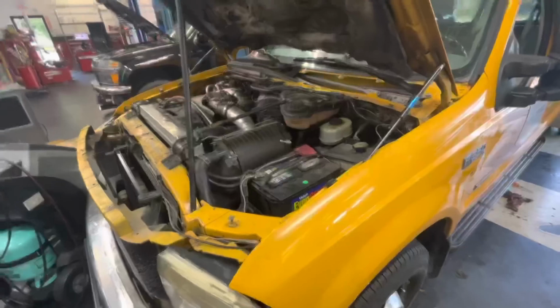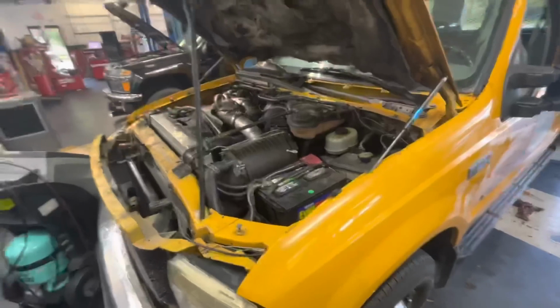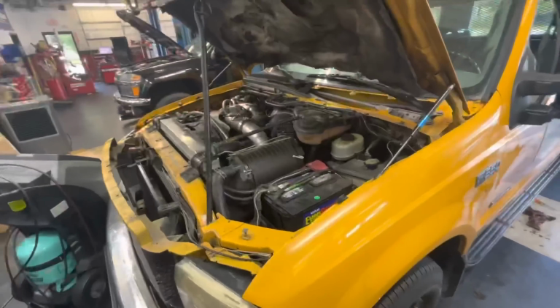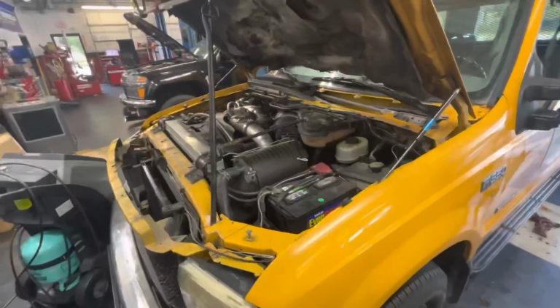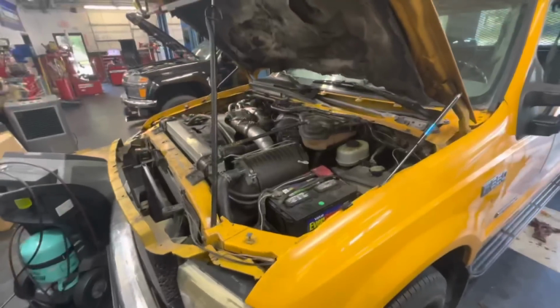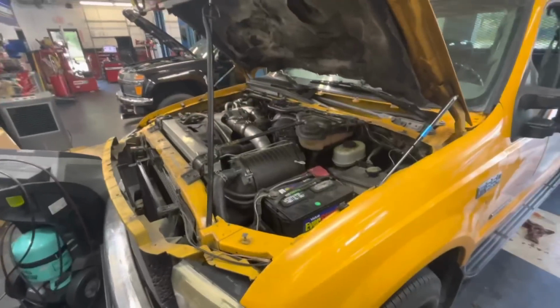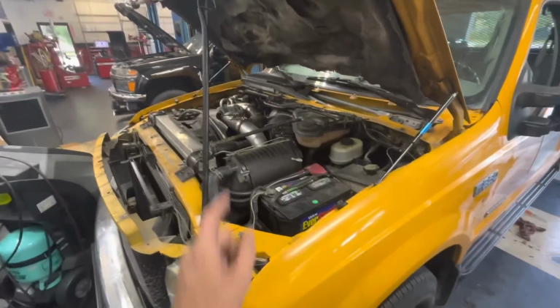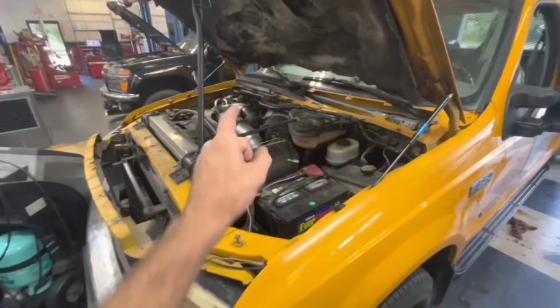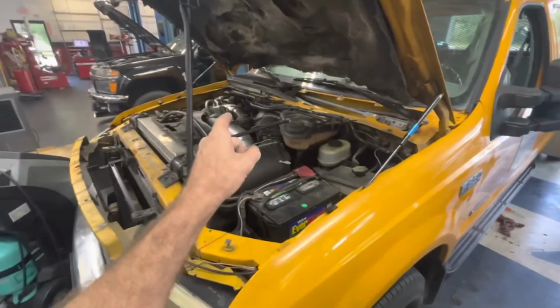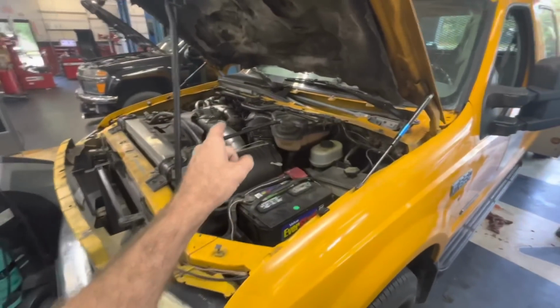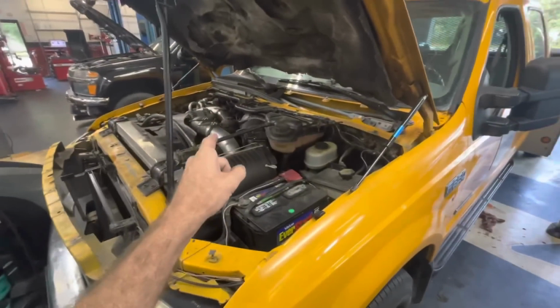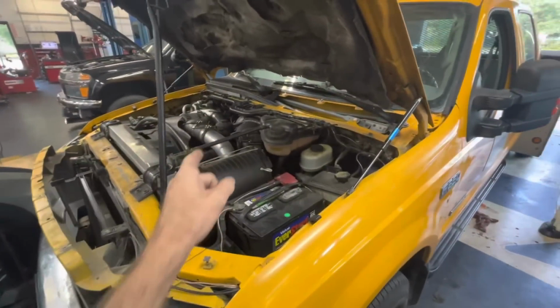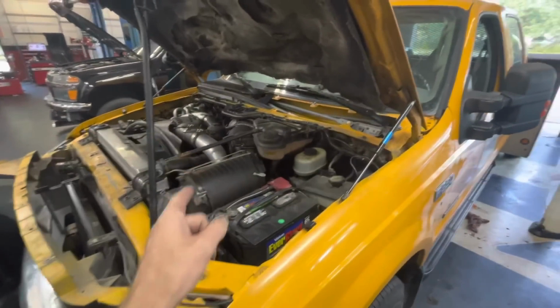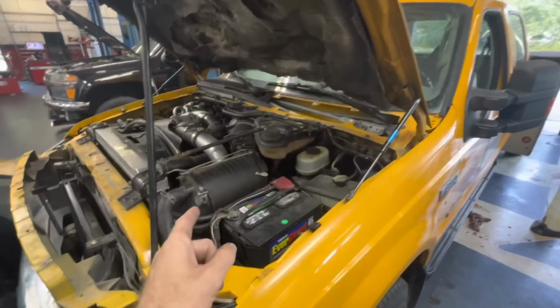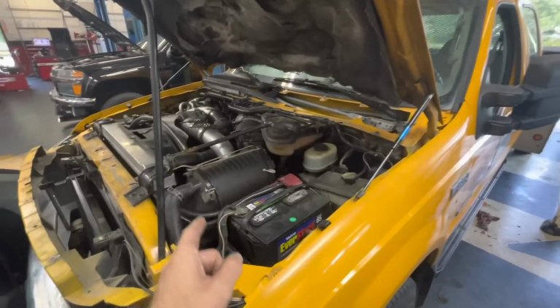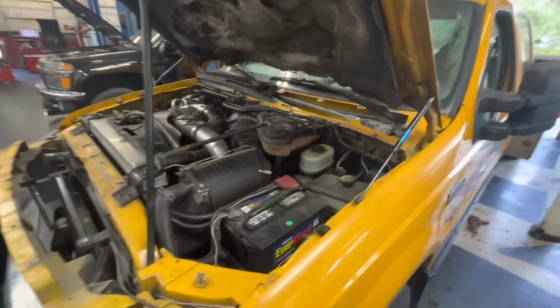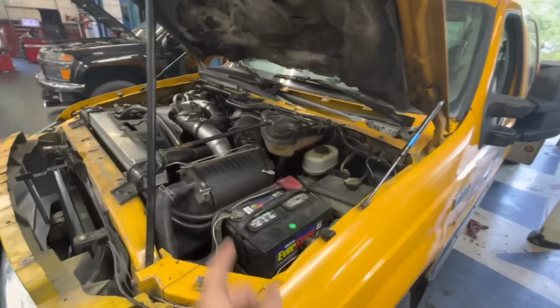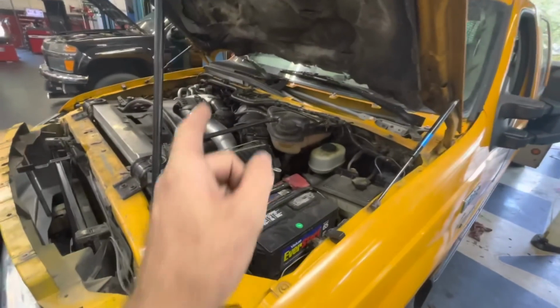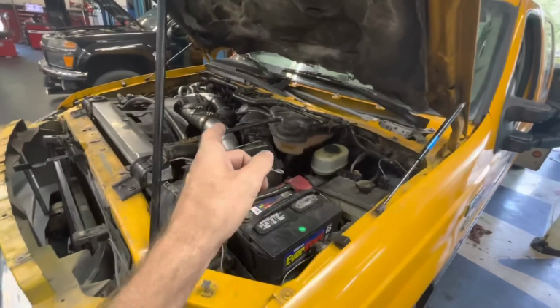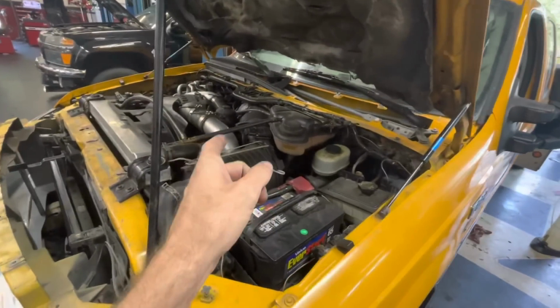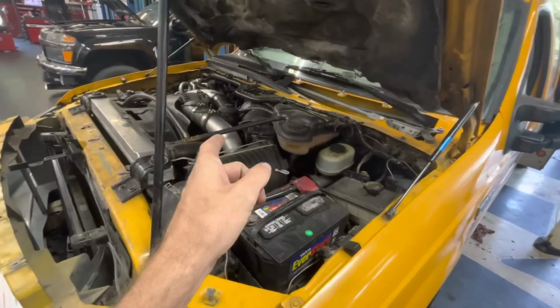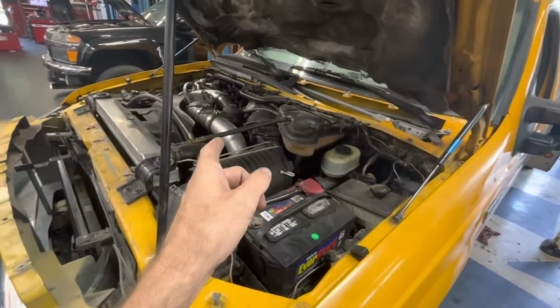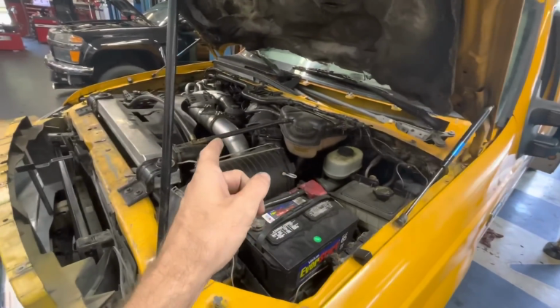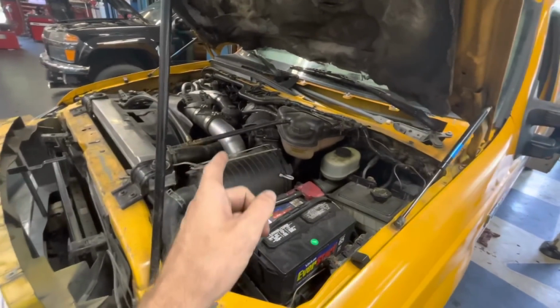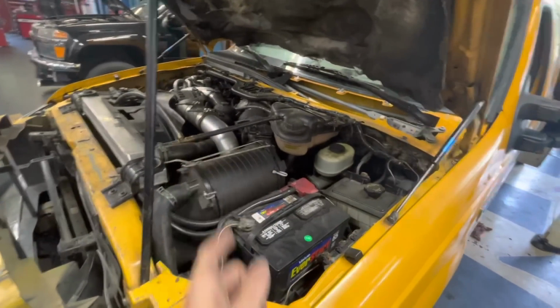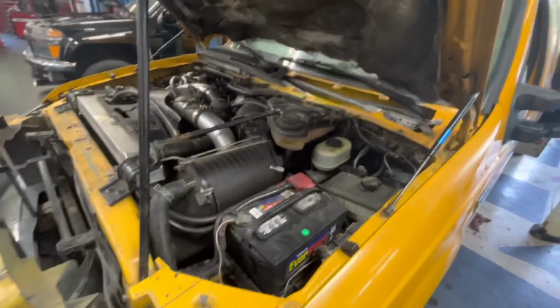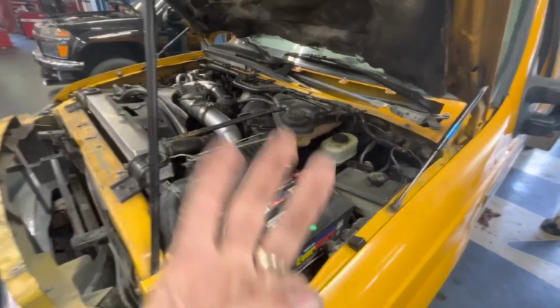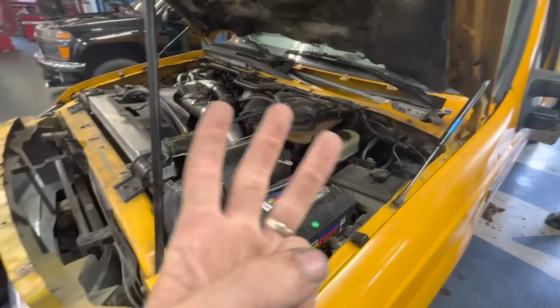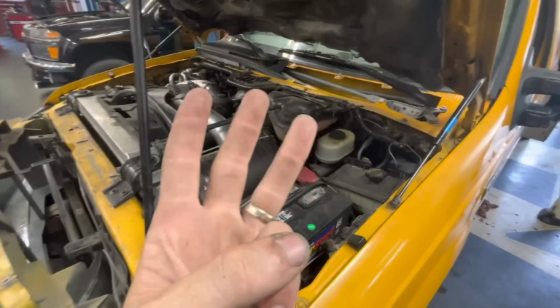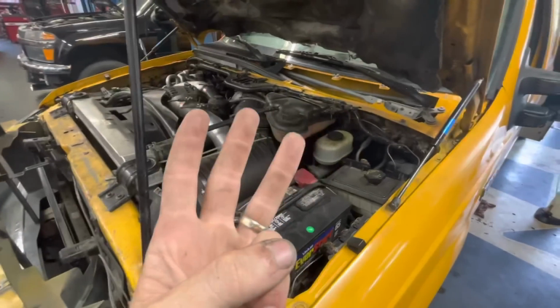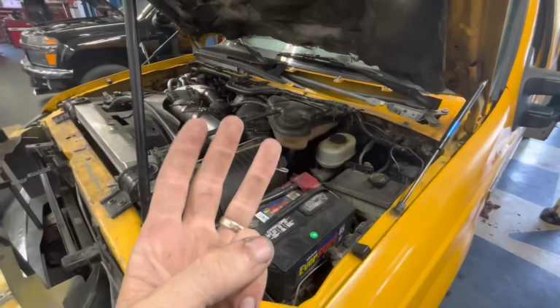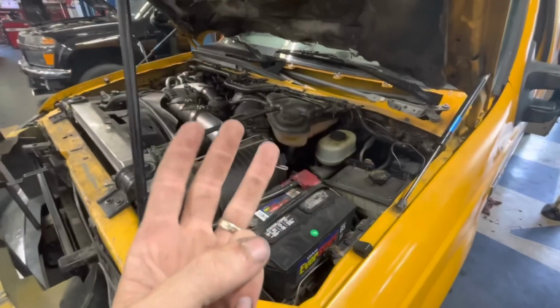Ford F-150 6-liter diesel V8, day number three.